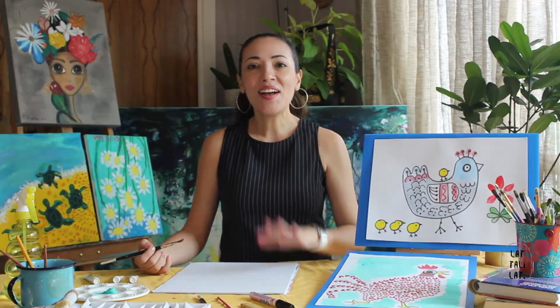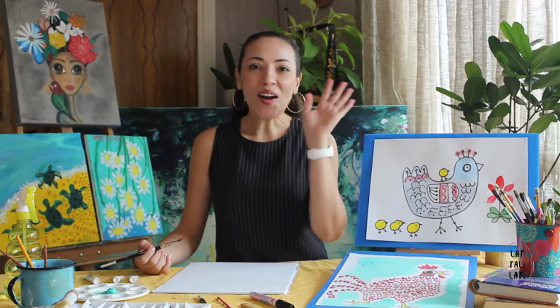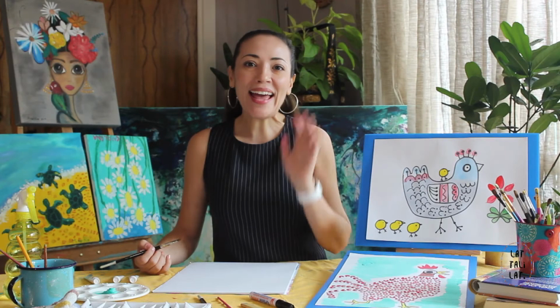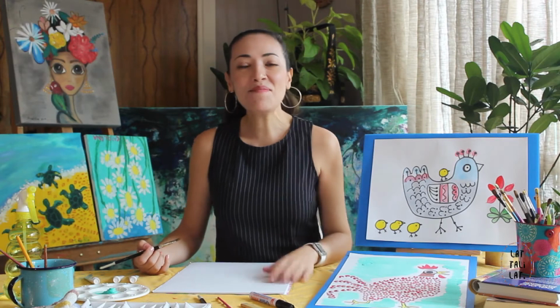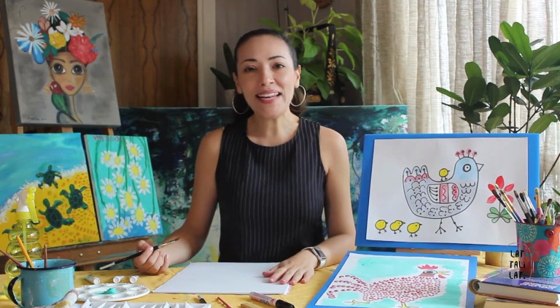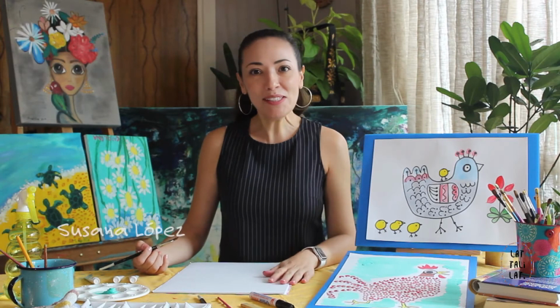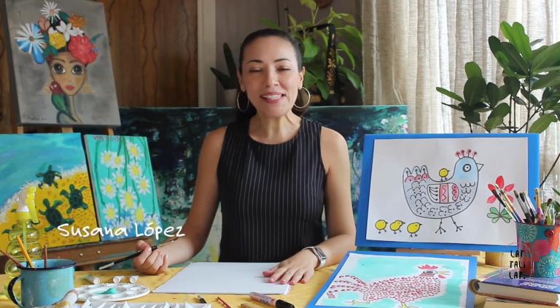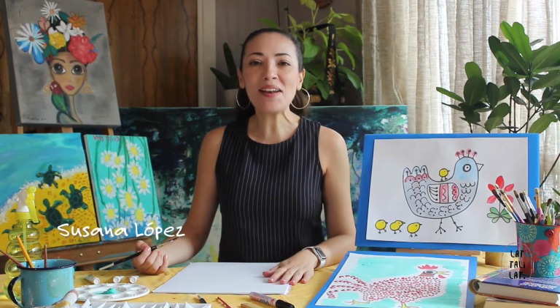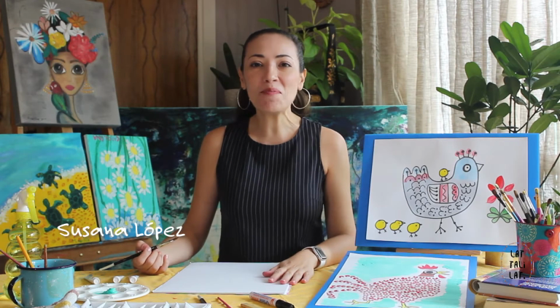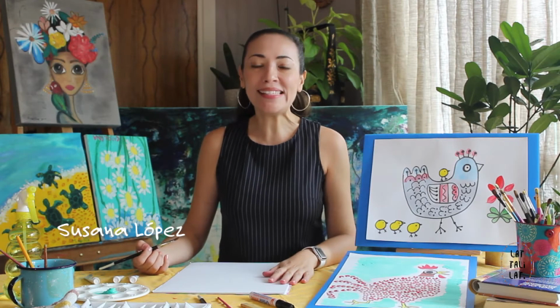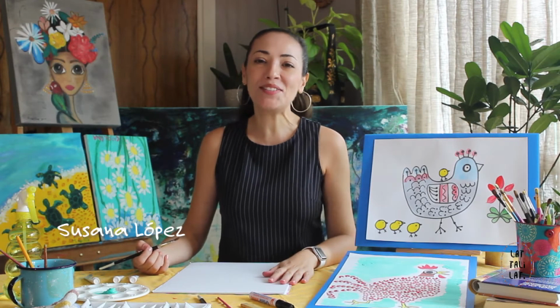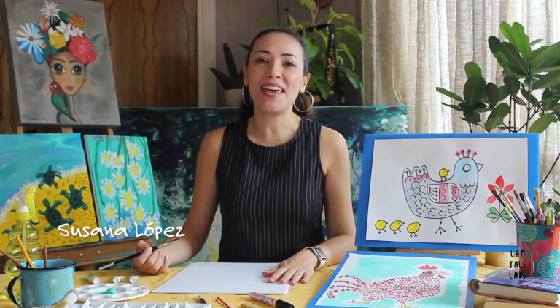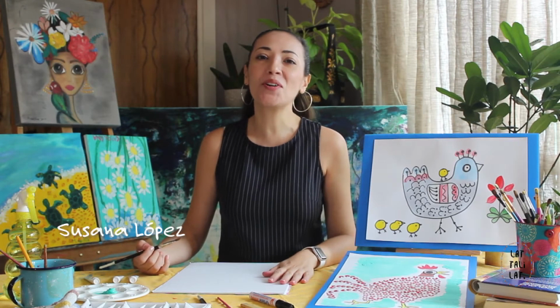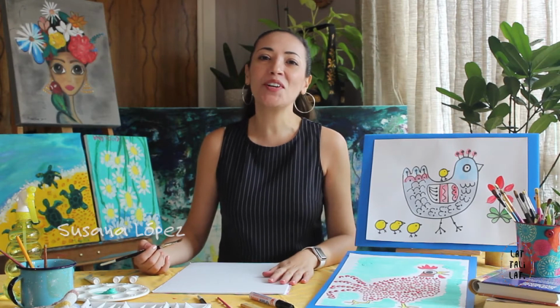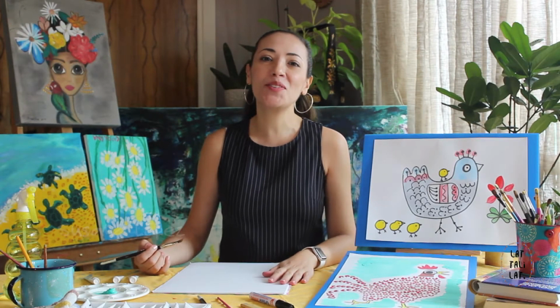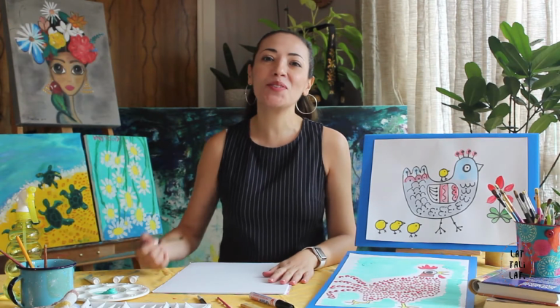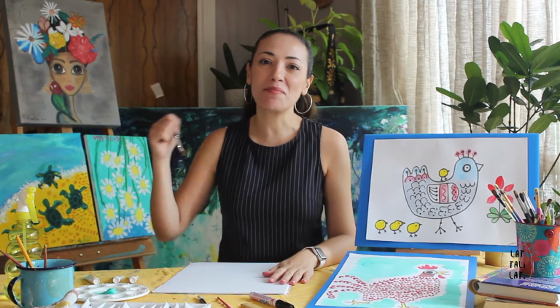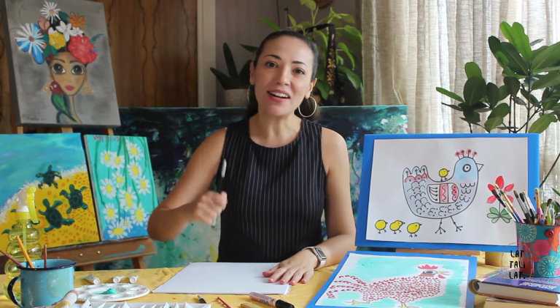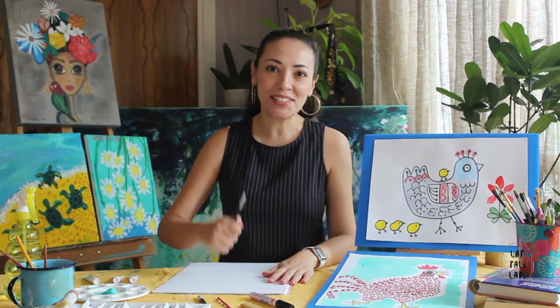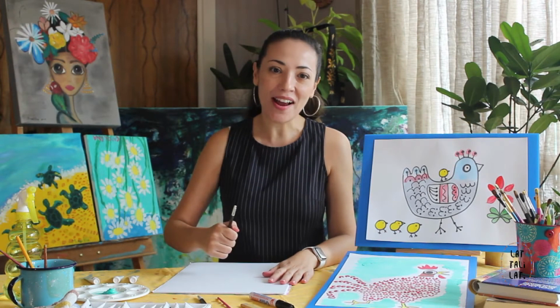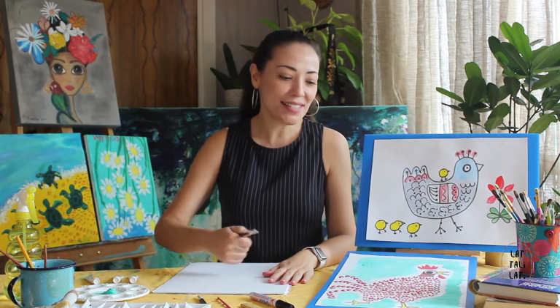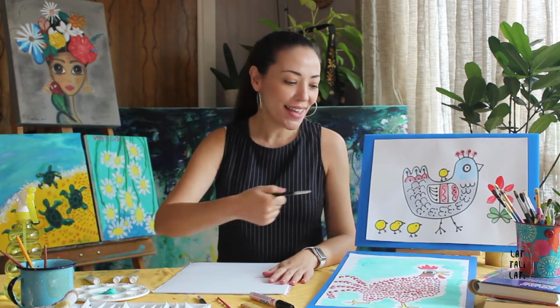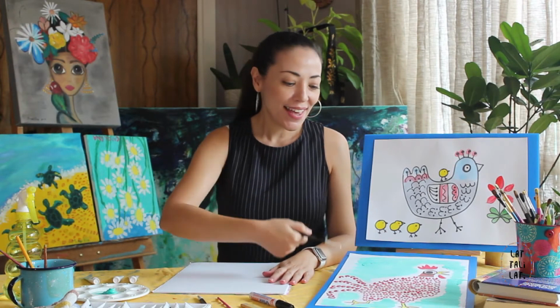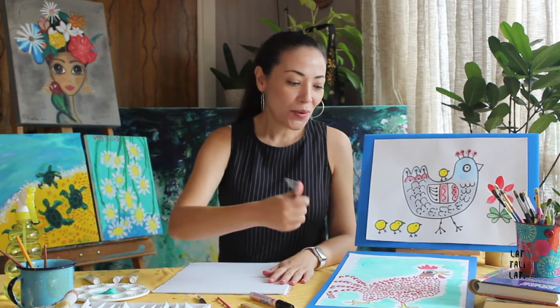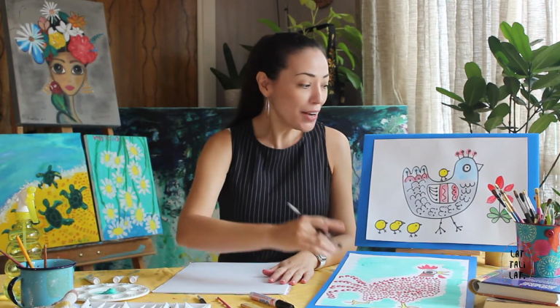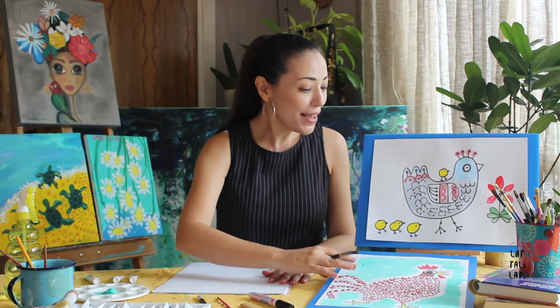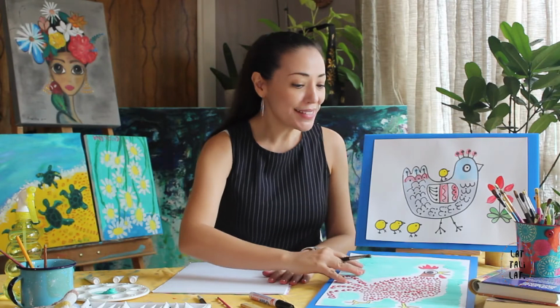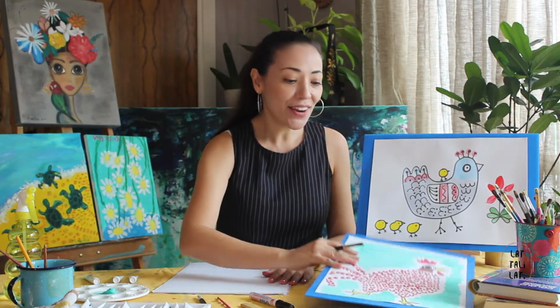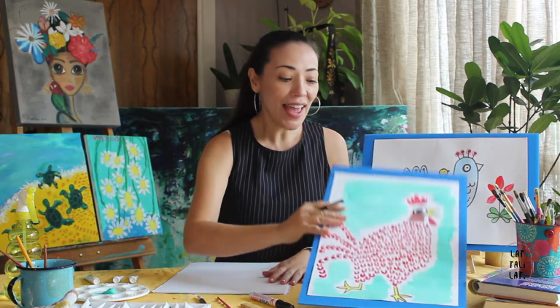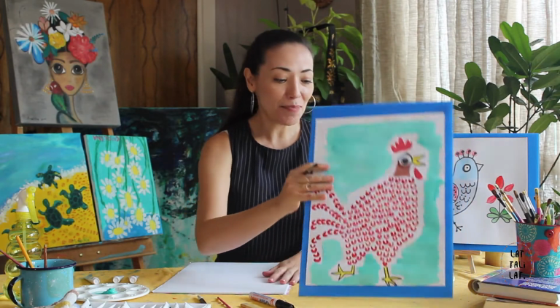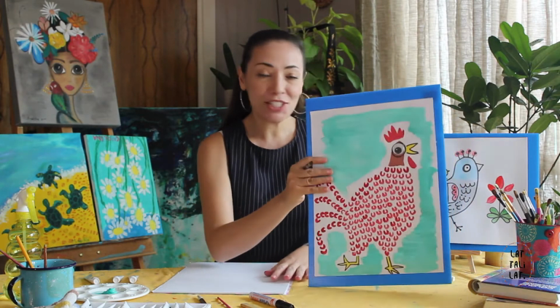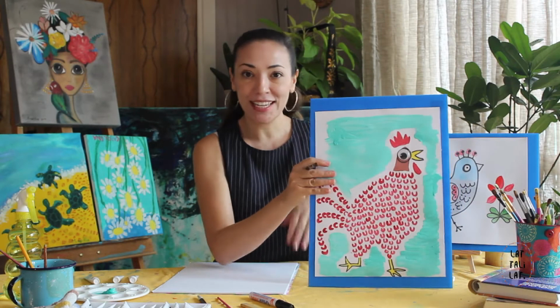Hola! My name is Susana Lopez and today we're going to do some arts and crafts. We're going to make this very happy chicken.